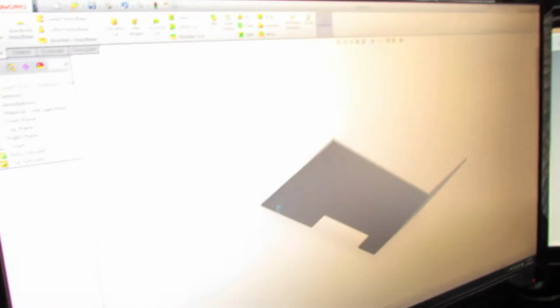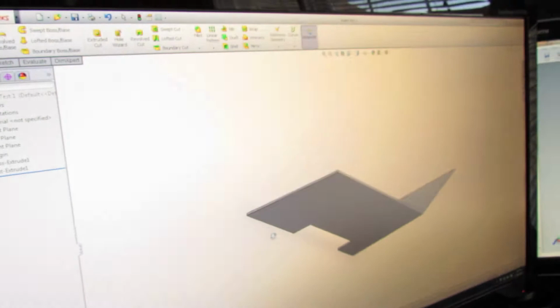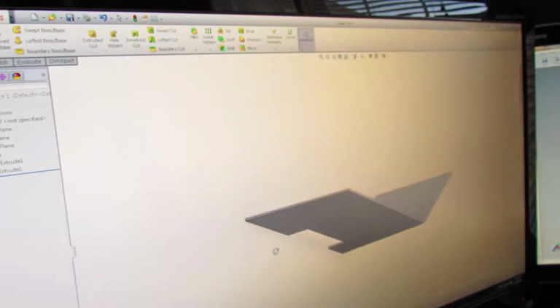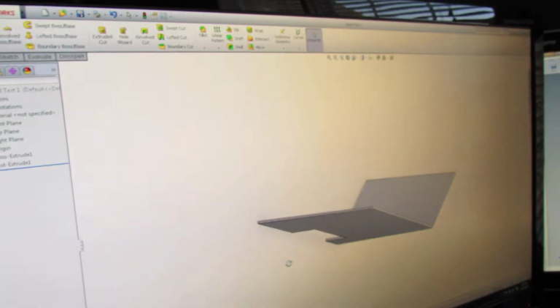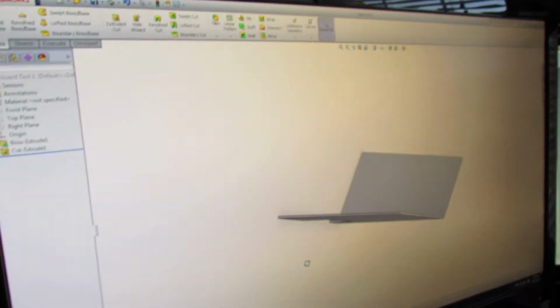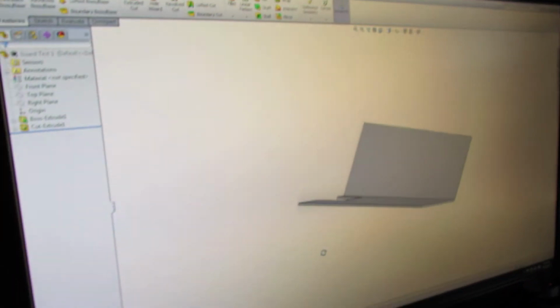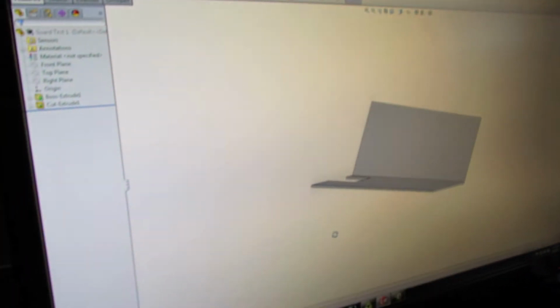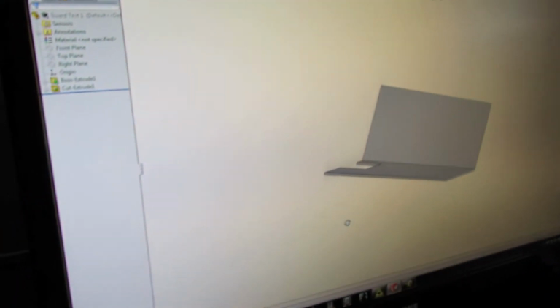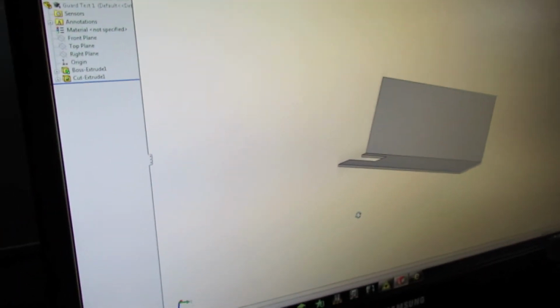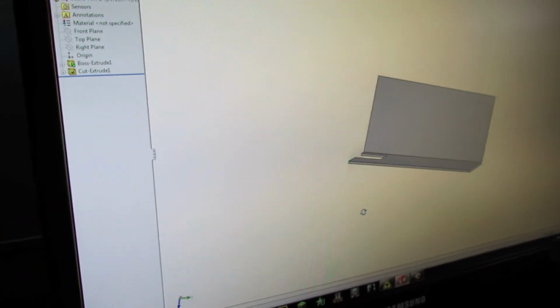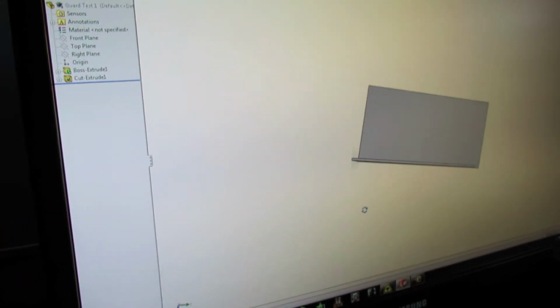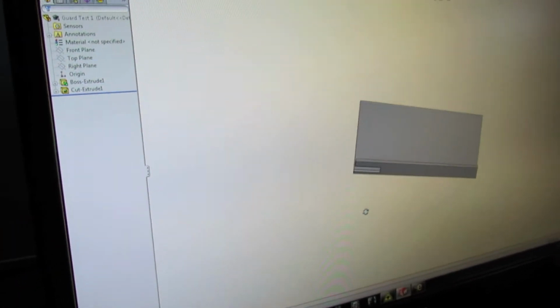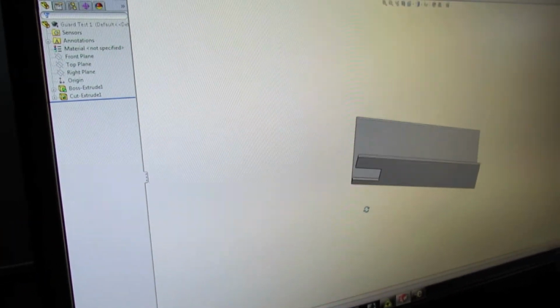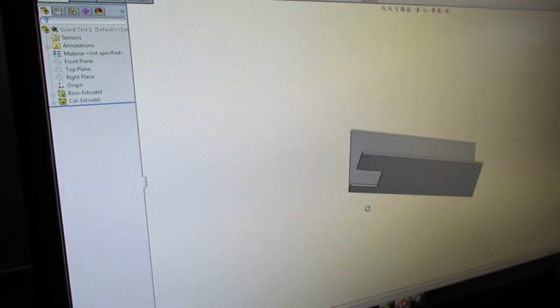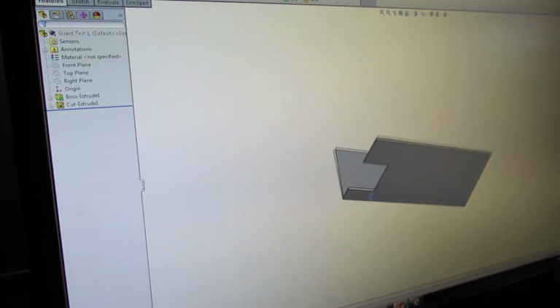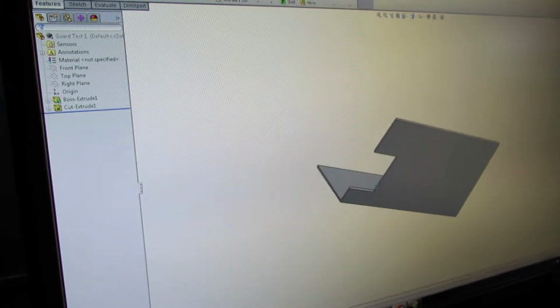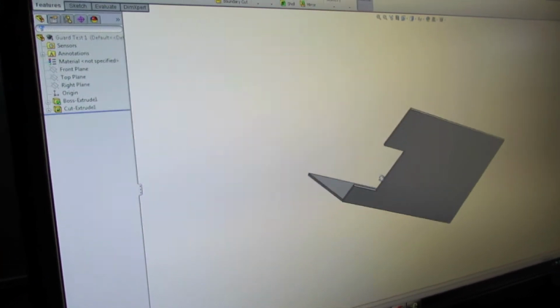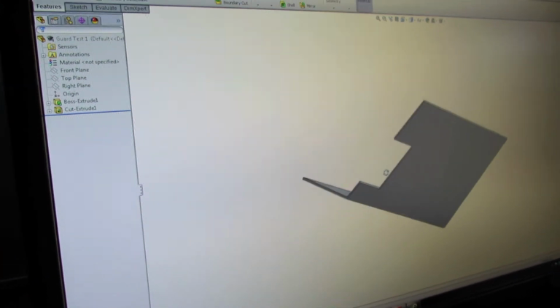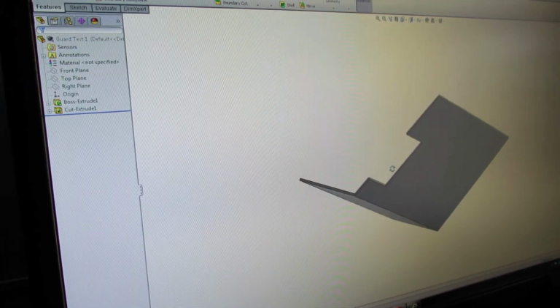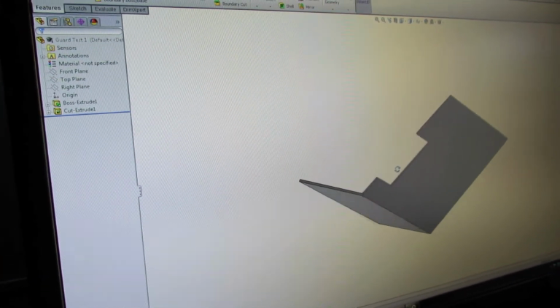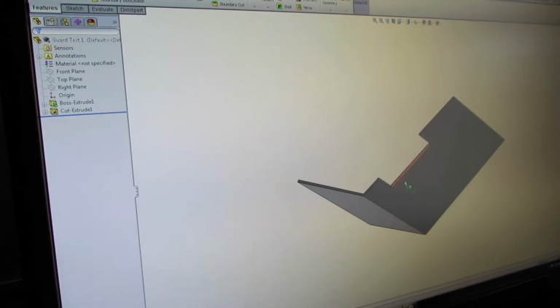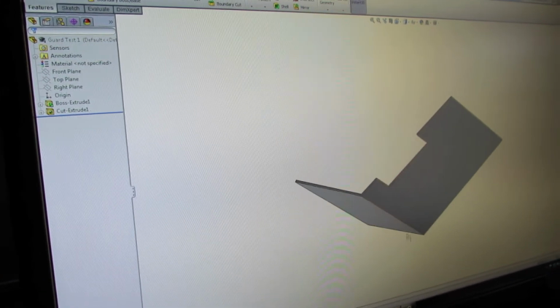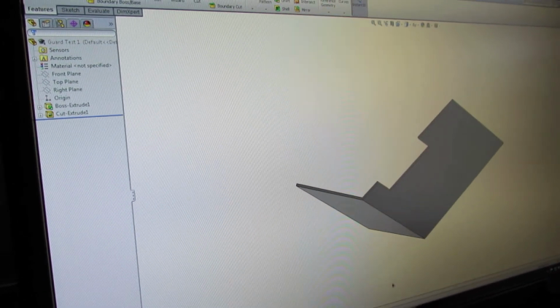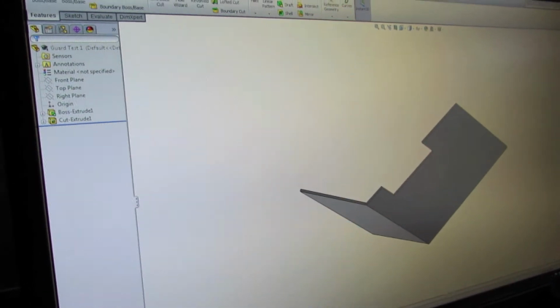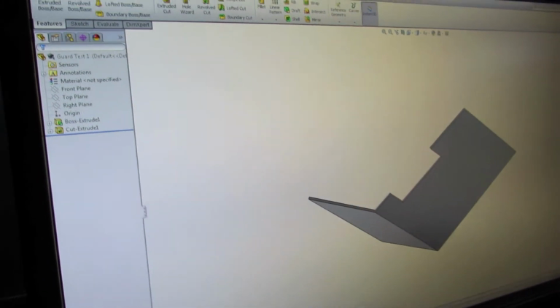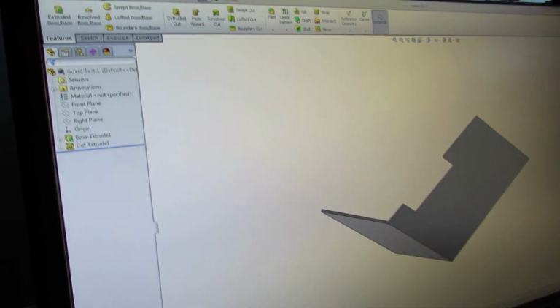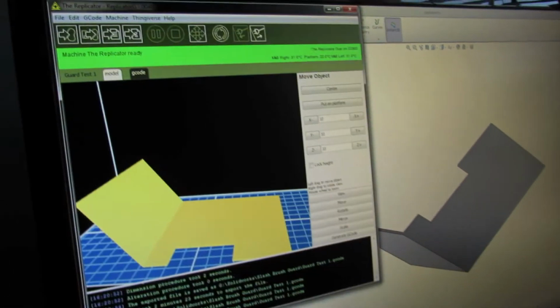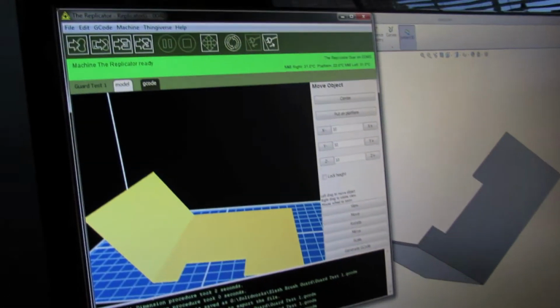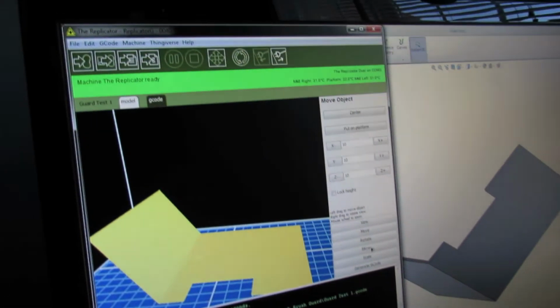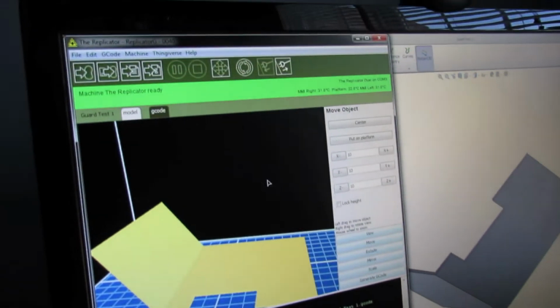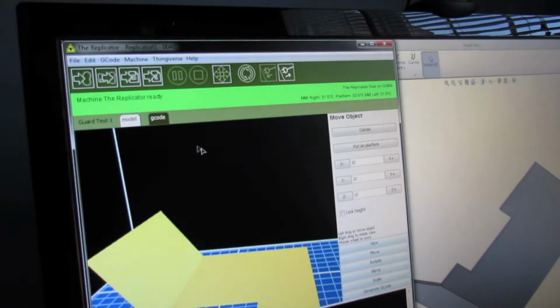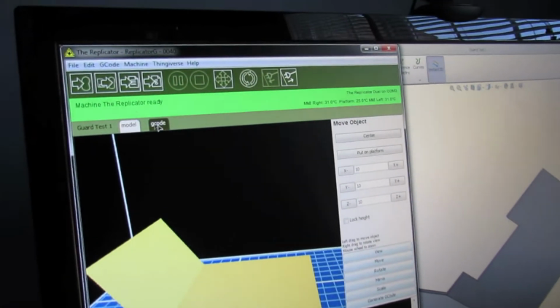Alright, there's our 3D generated image, and let's go ahead and click print.